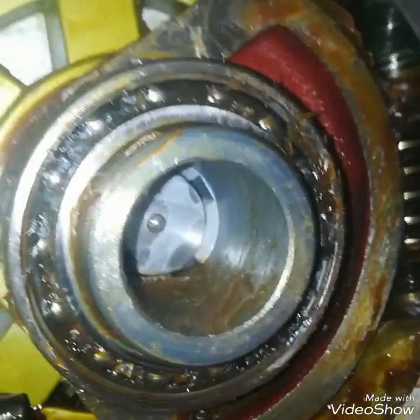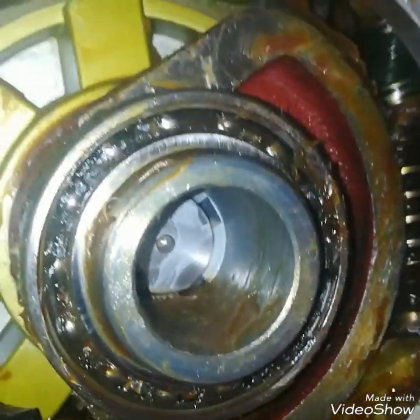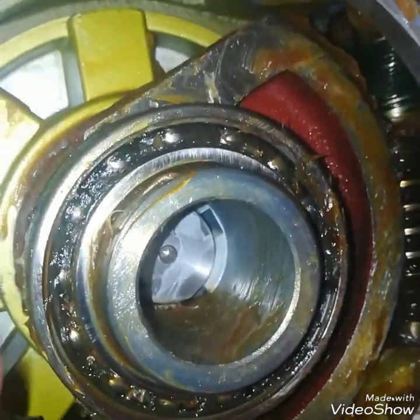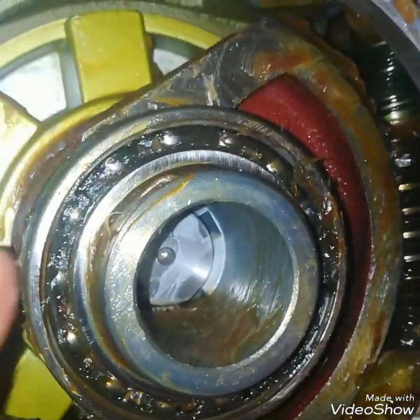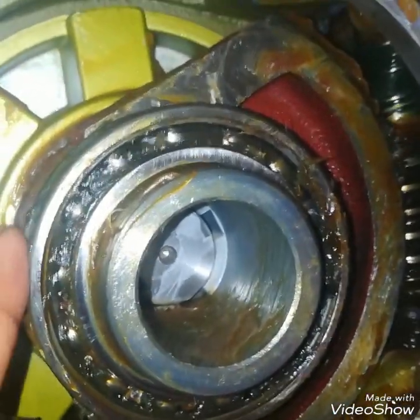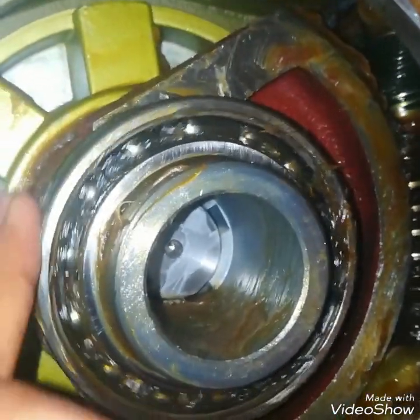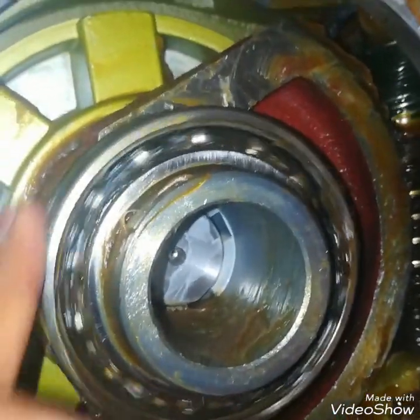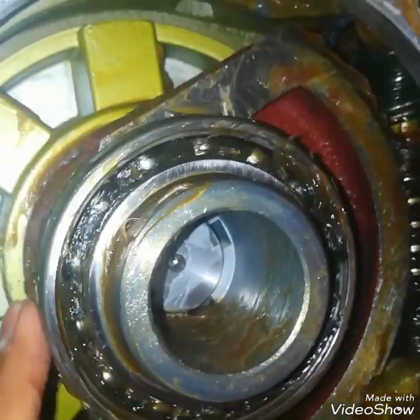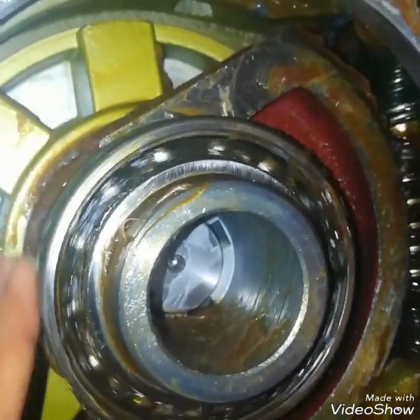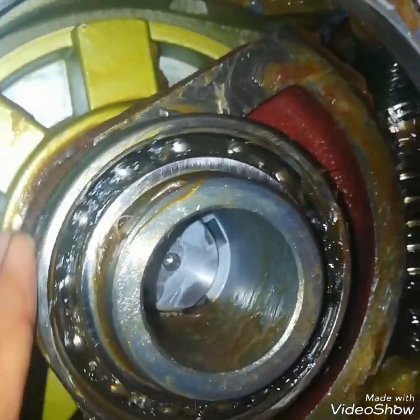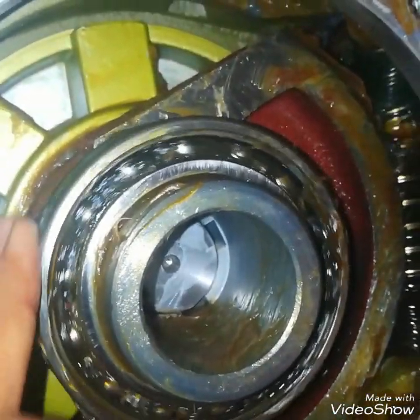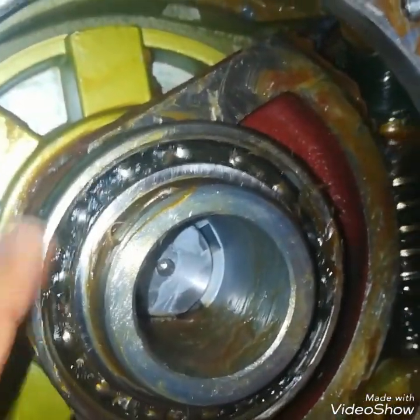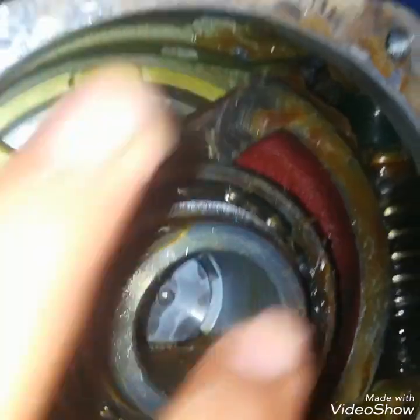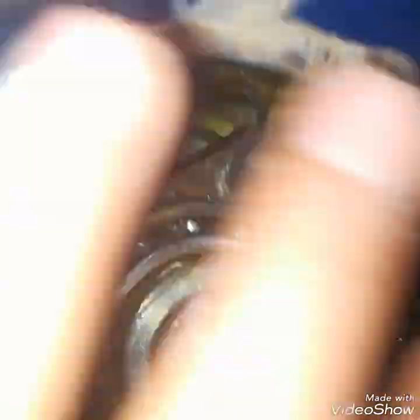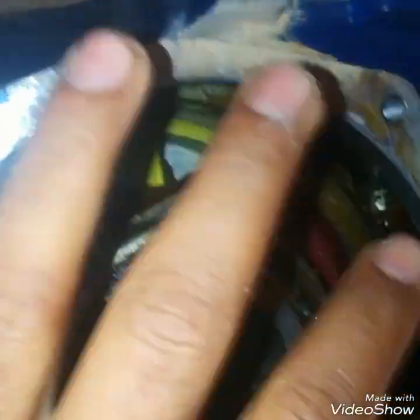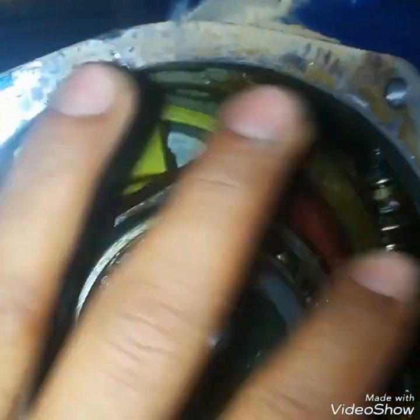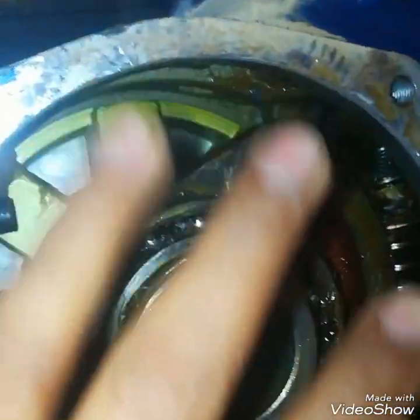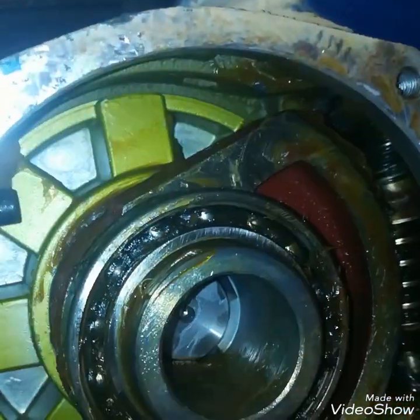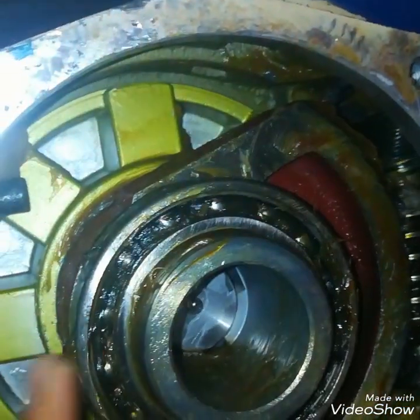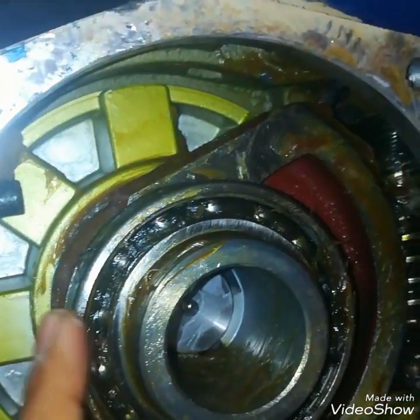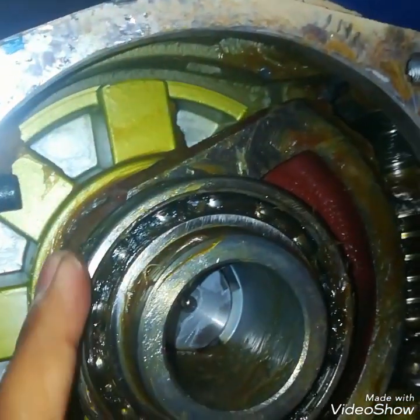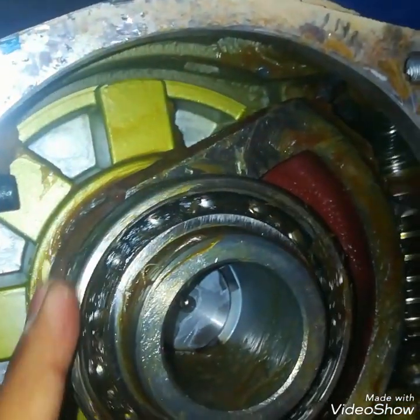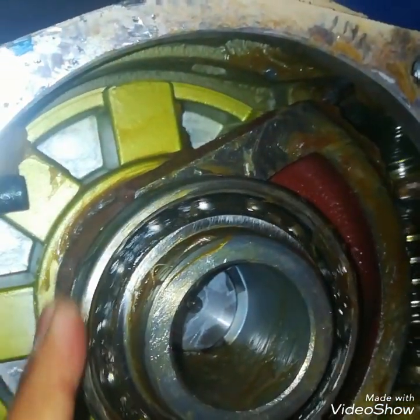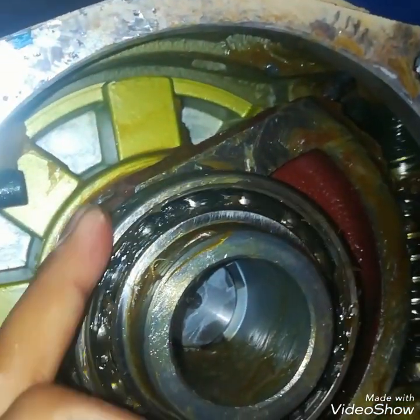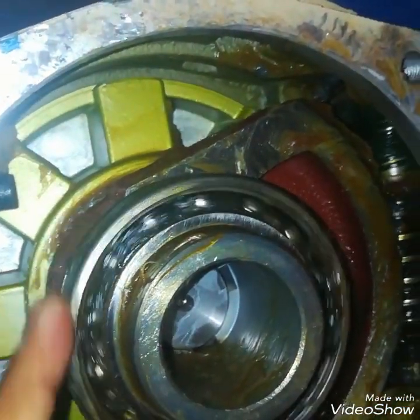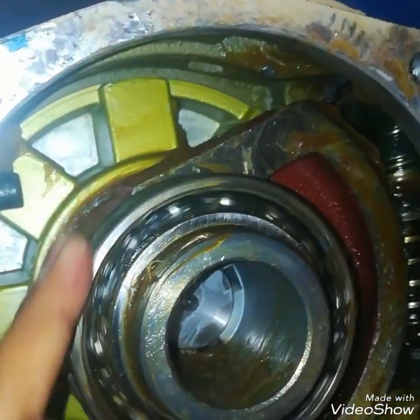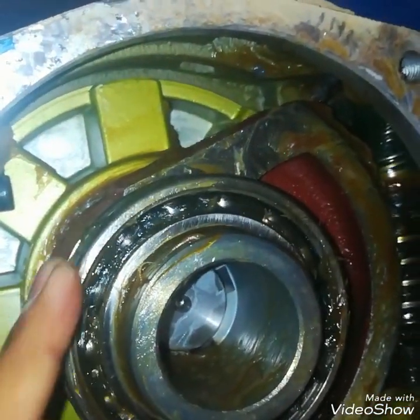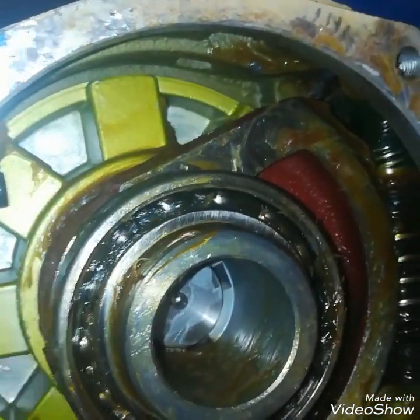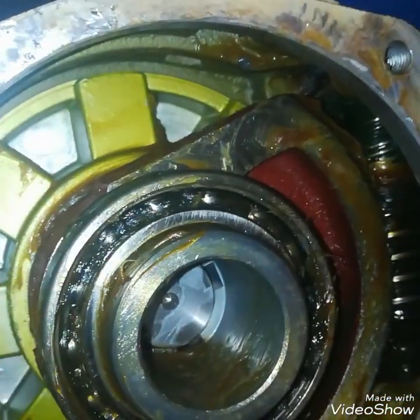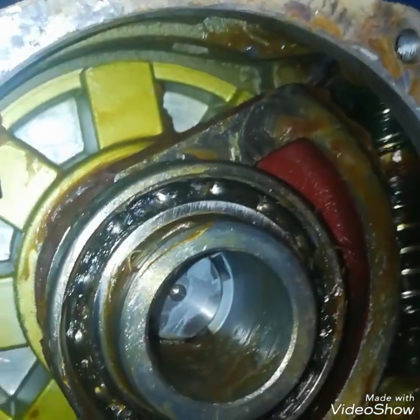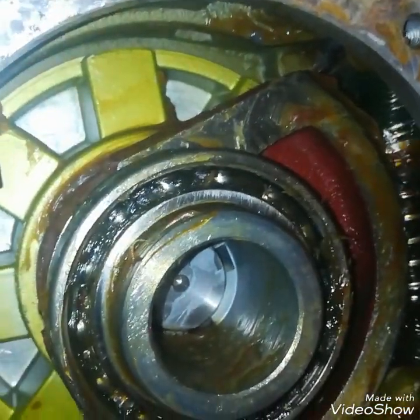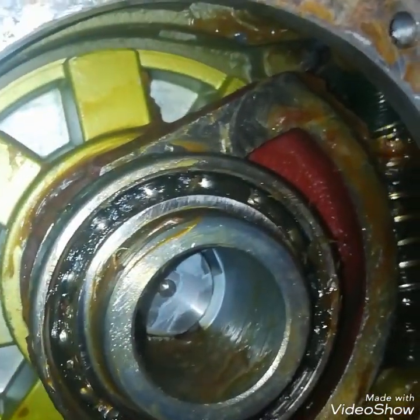This is the inner view of the Bernard actuator gearbox. This is the bearing.